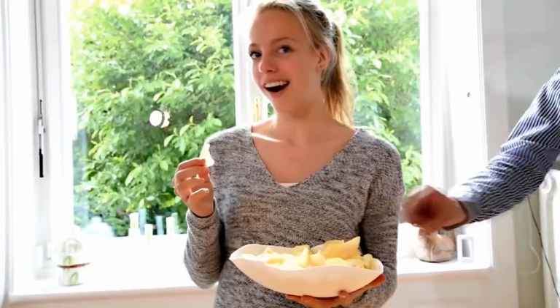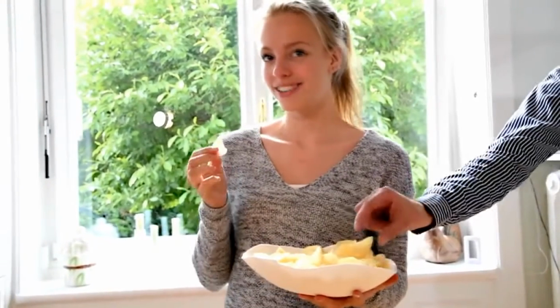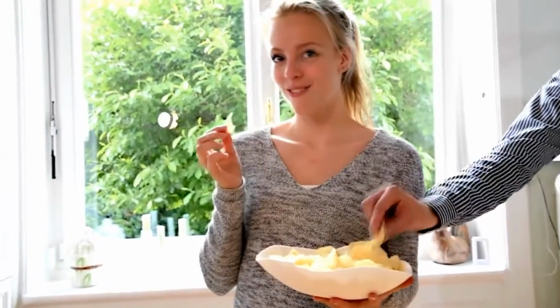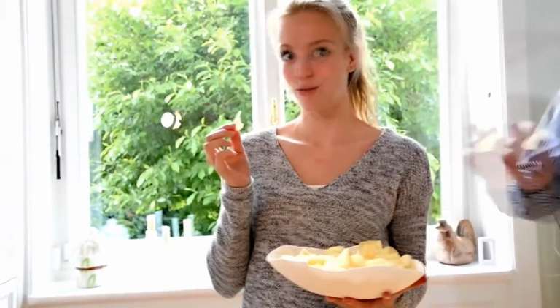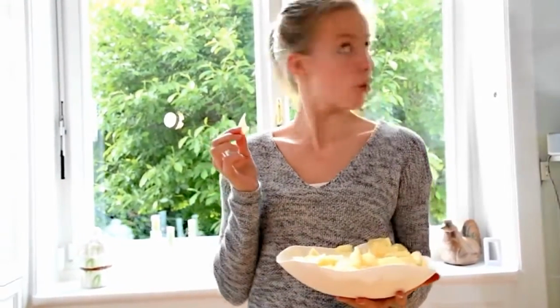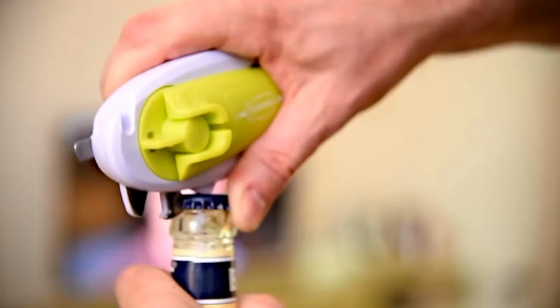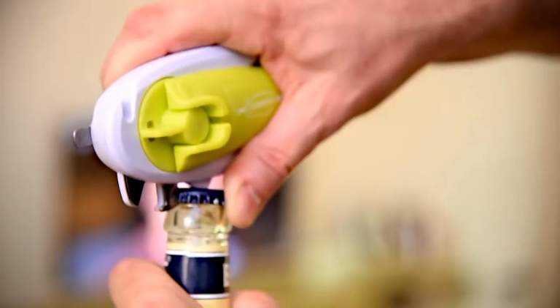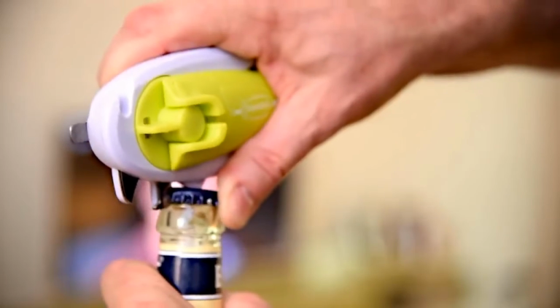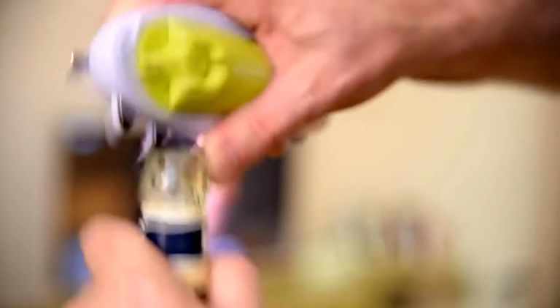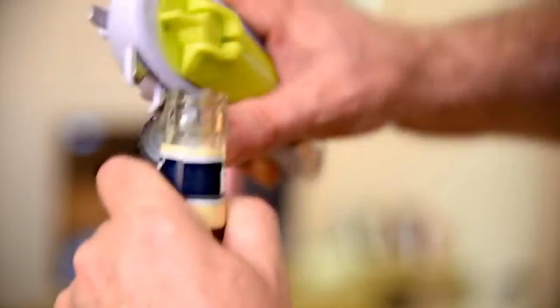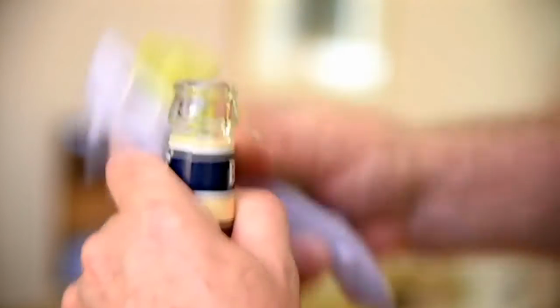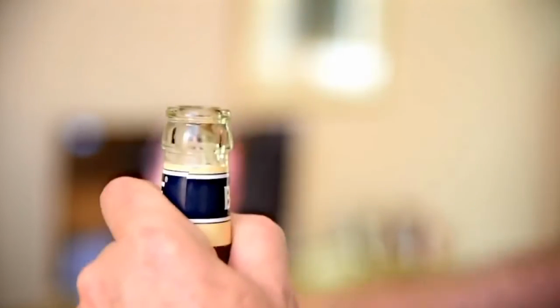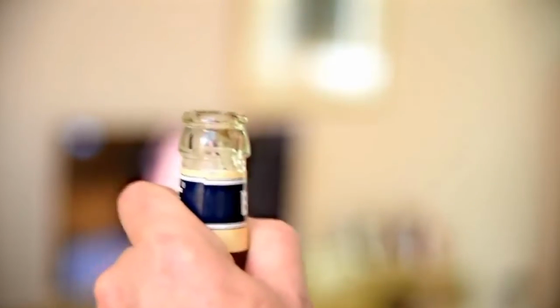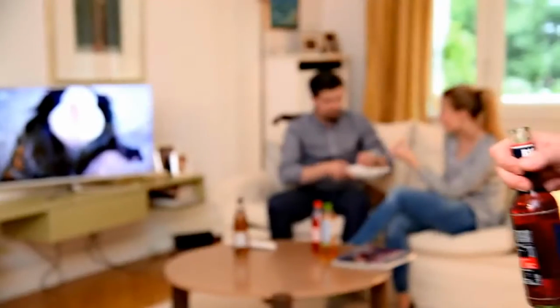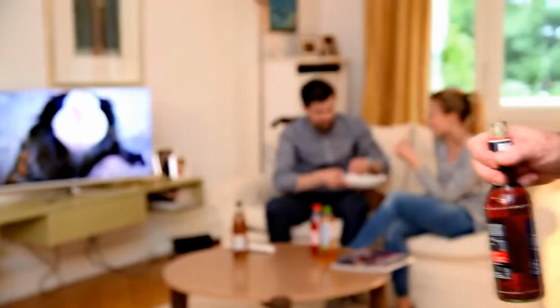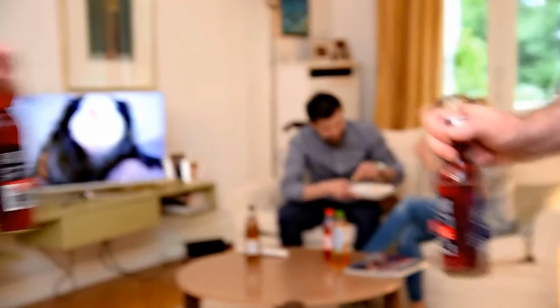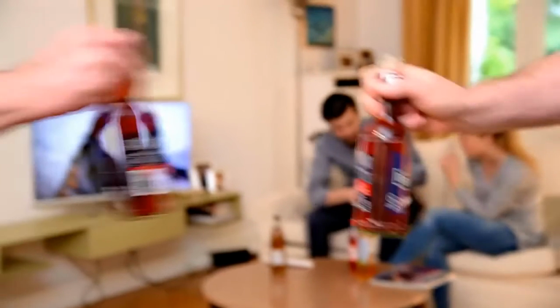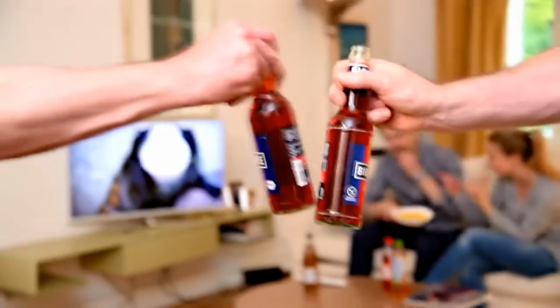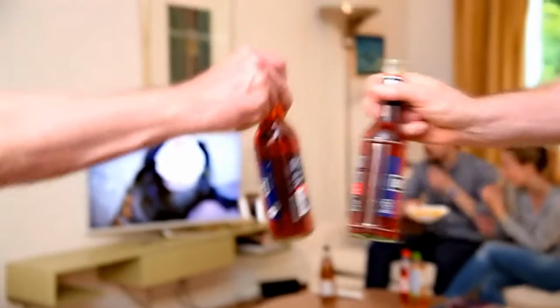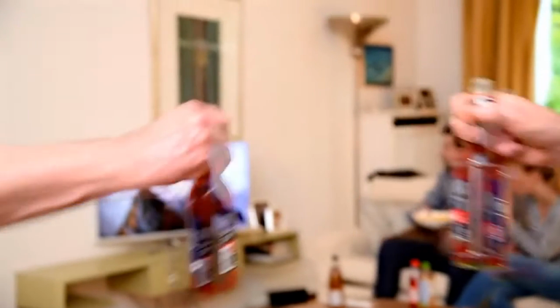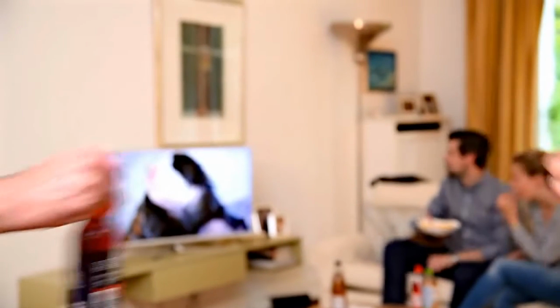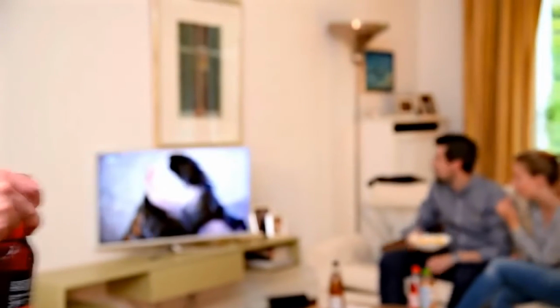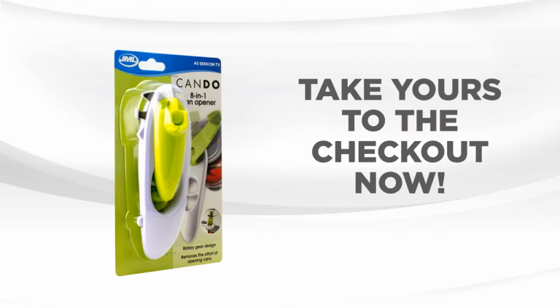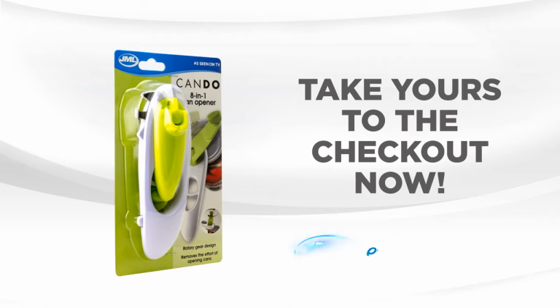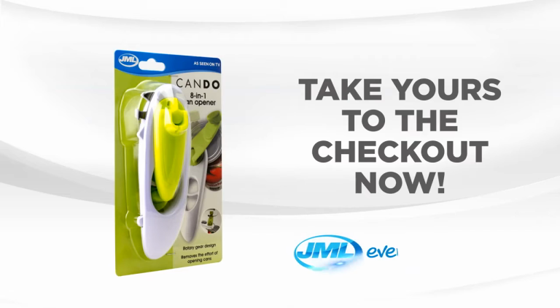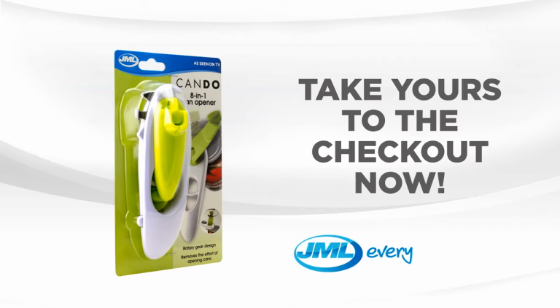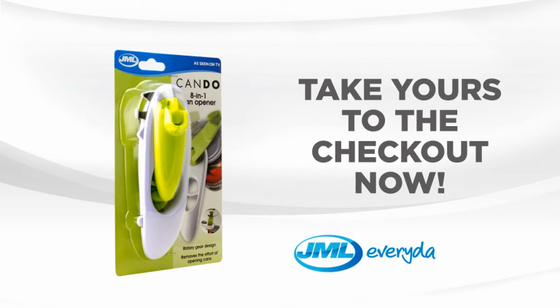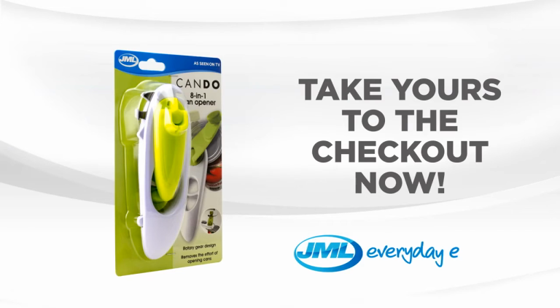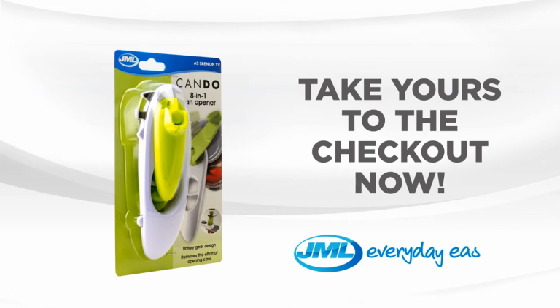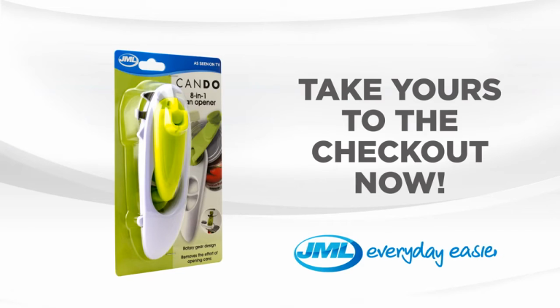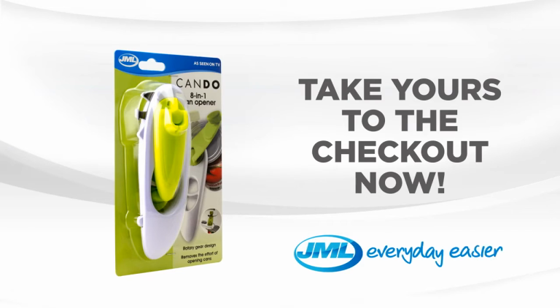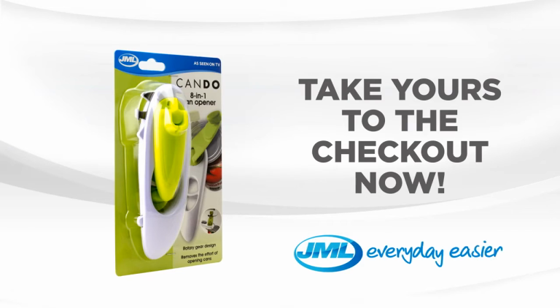Keep an eye on your crisps though. And when it's time to relax, always have a Can-Do ready. Can-Do Can Opener from JML — take yours to the checkout now.